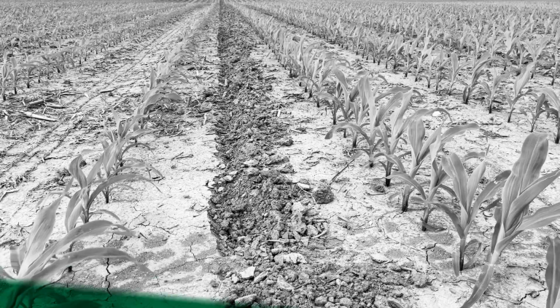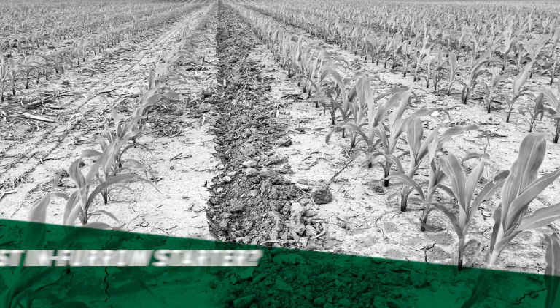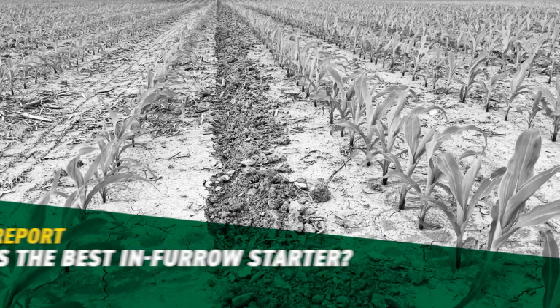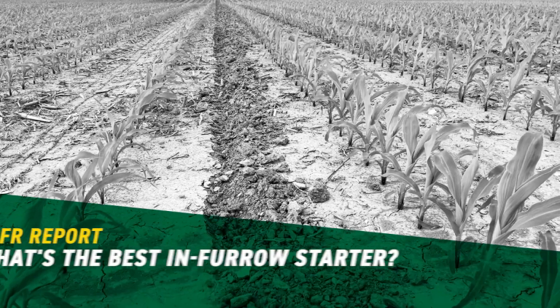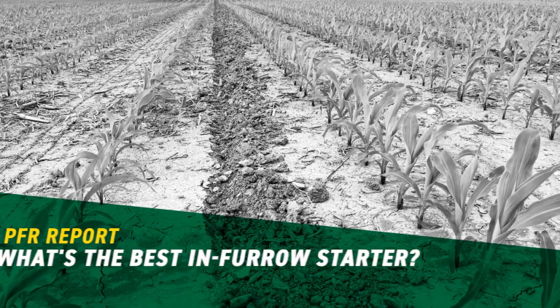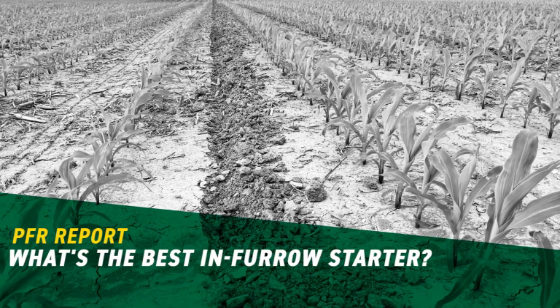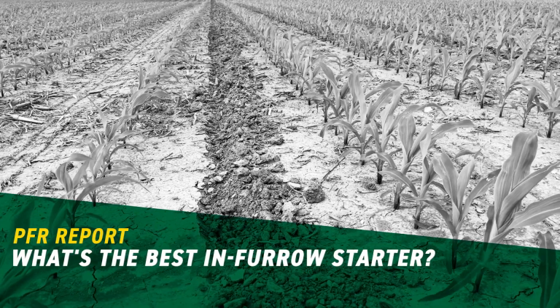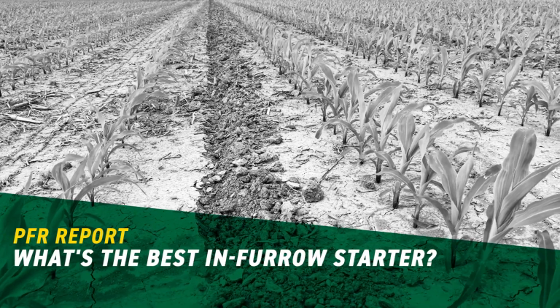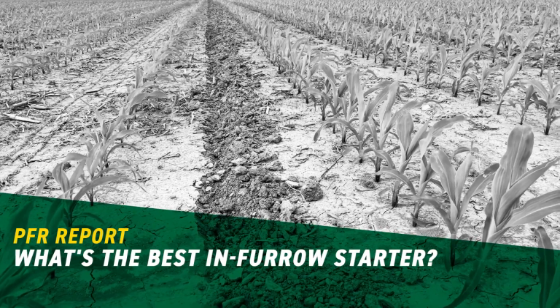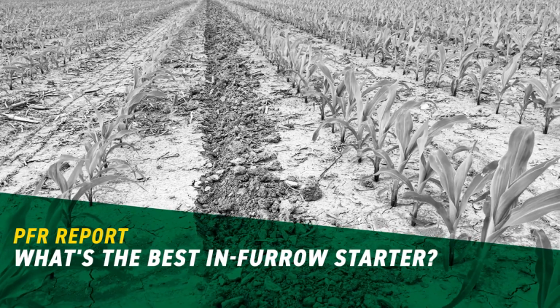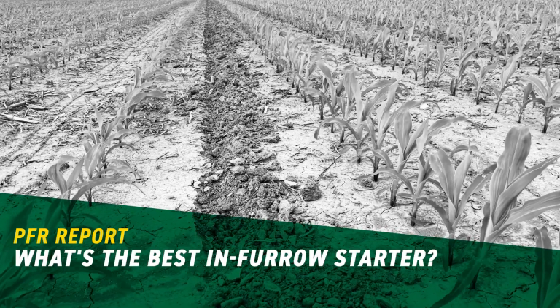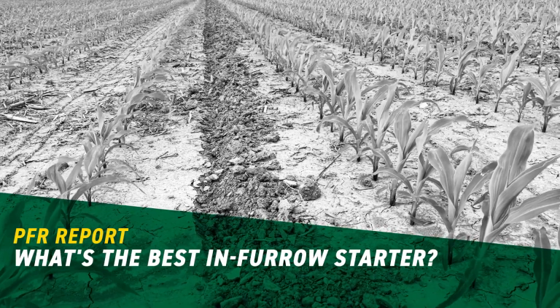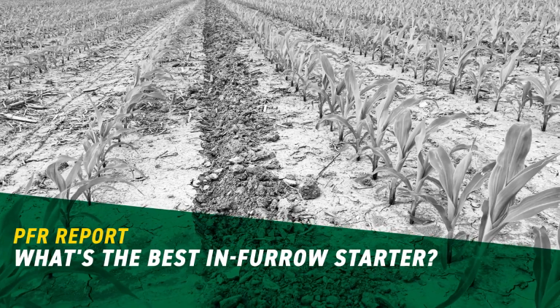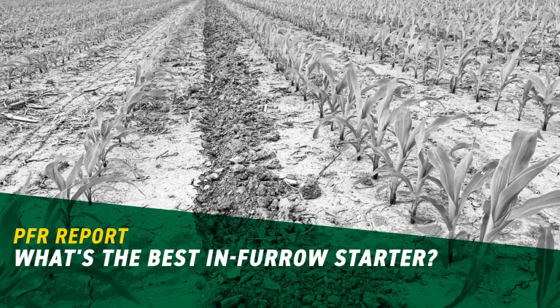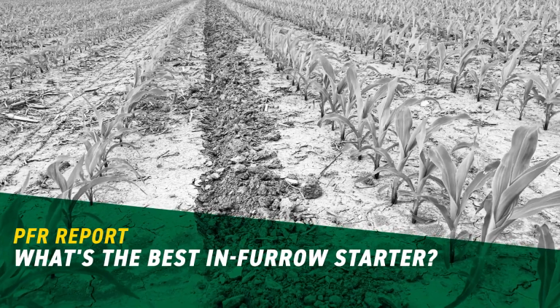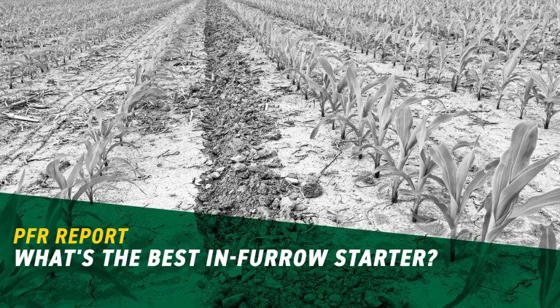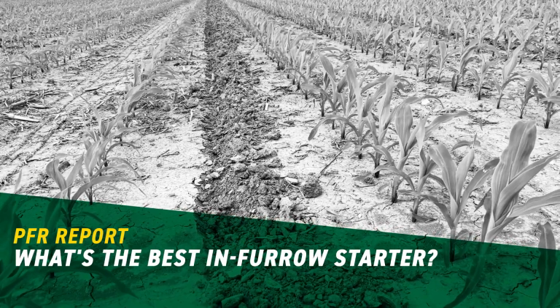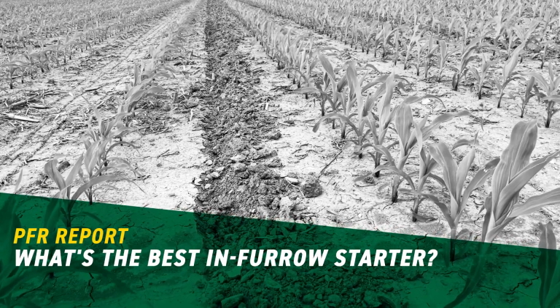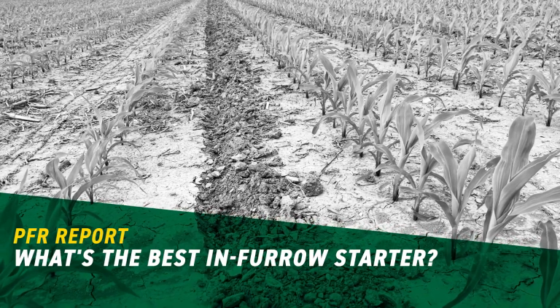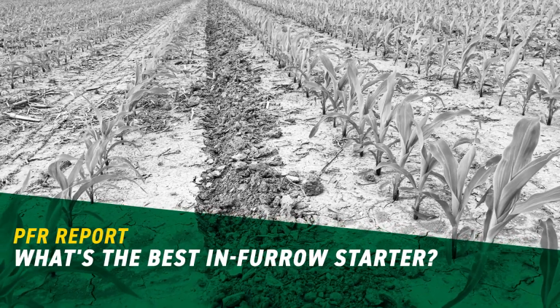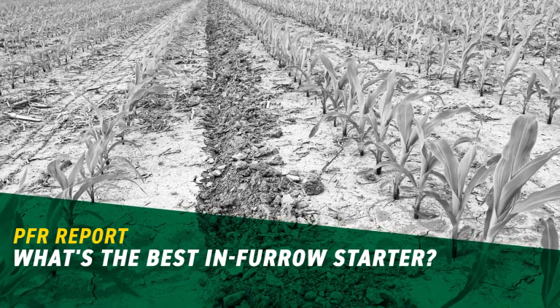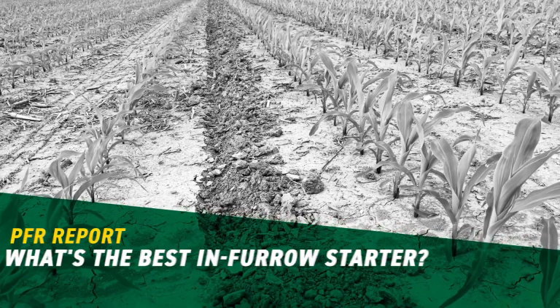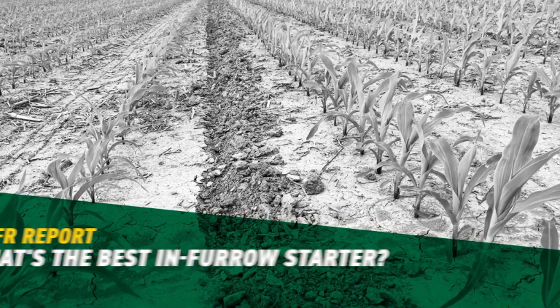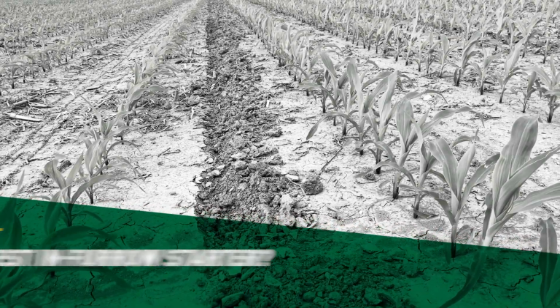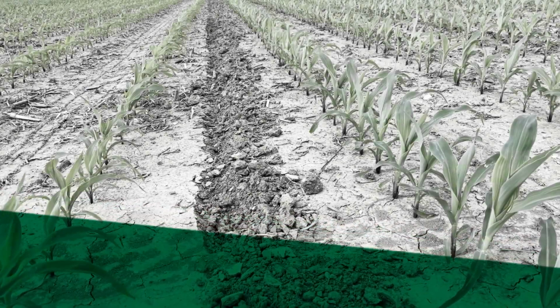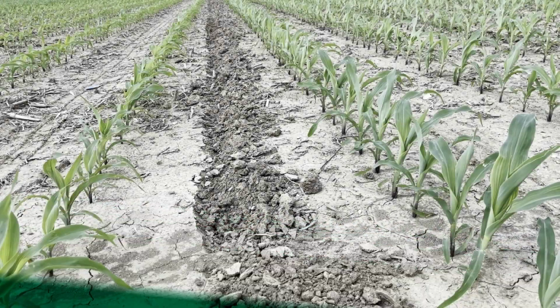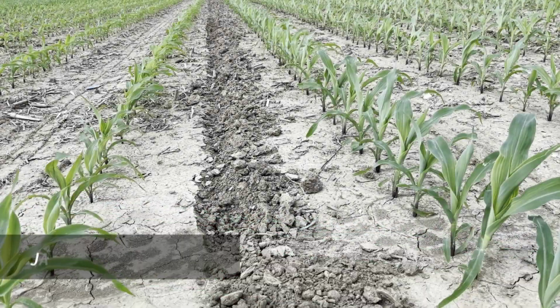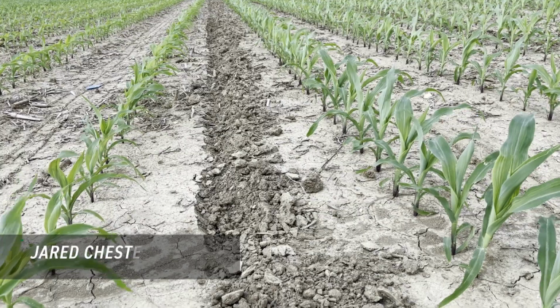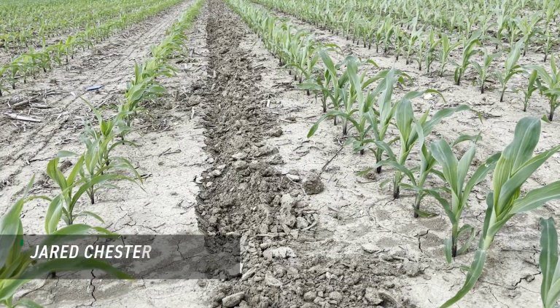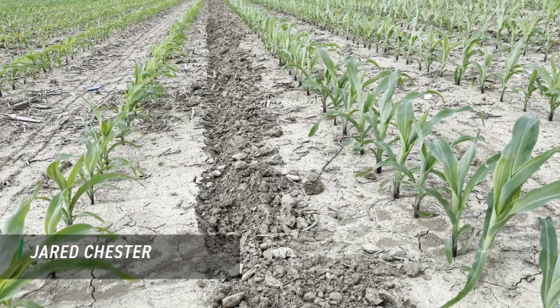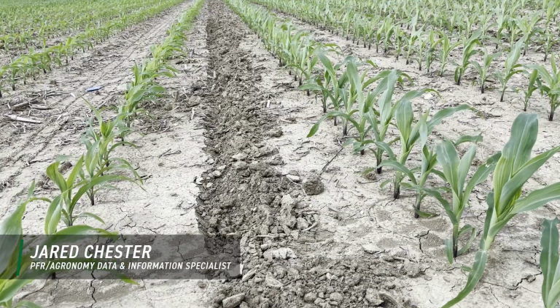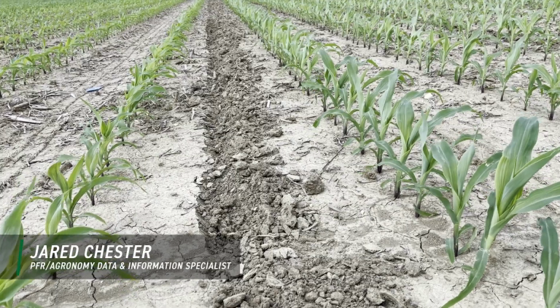Hi, Jared Chester, part of the BEX PFR team. This is our starter product in-furrow study on corn.